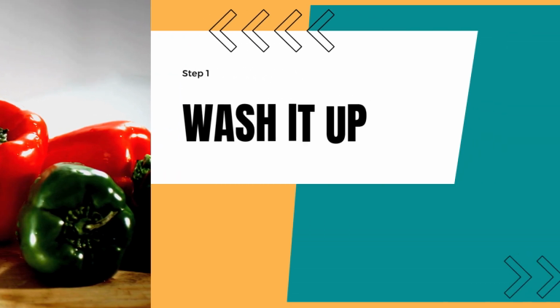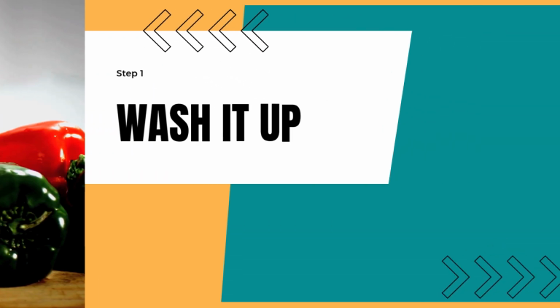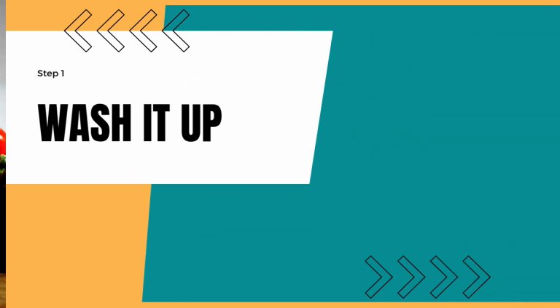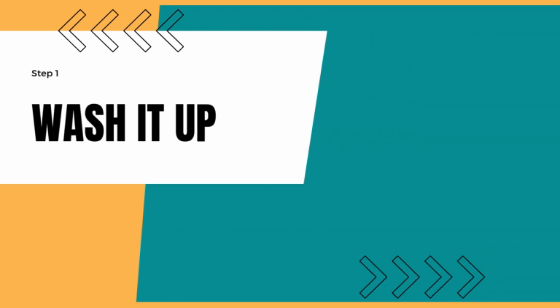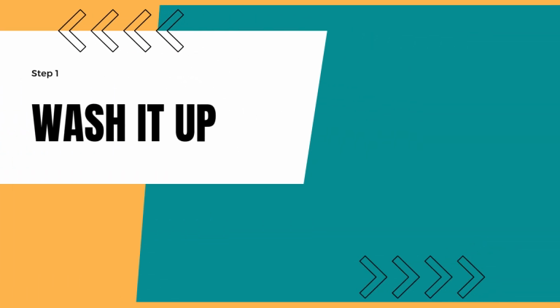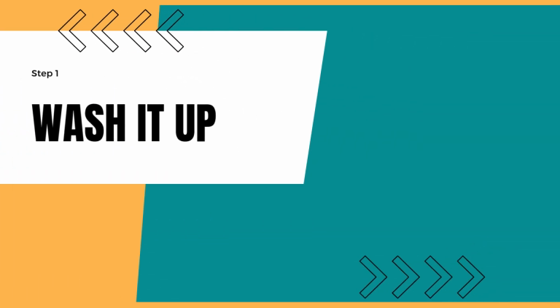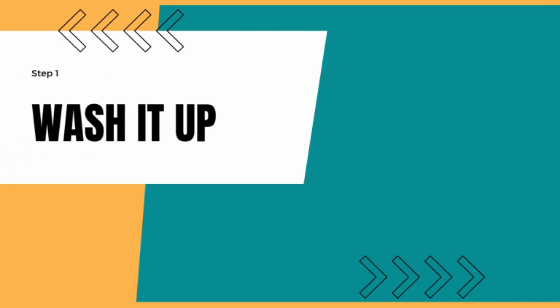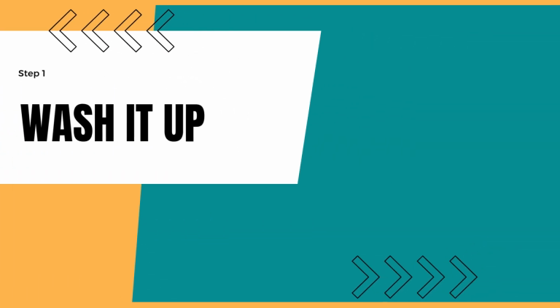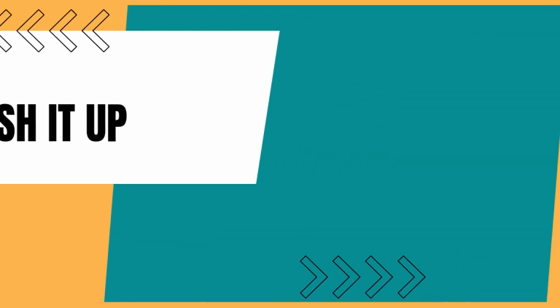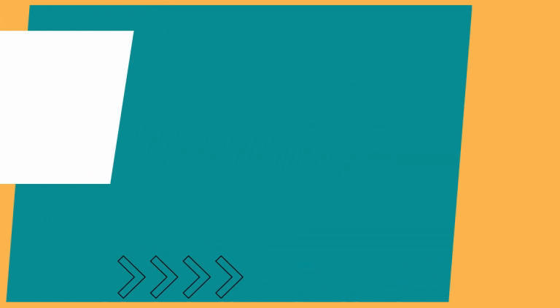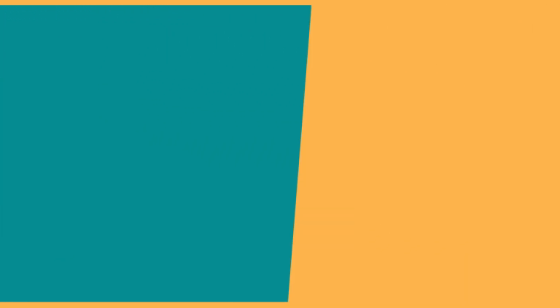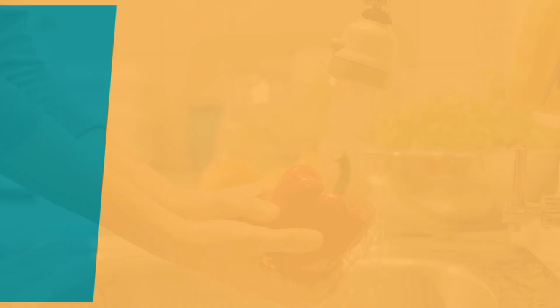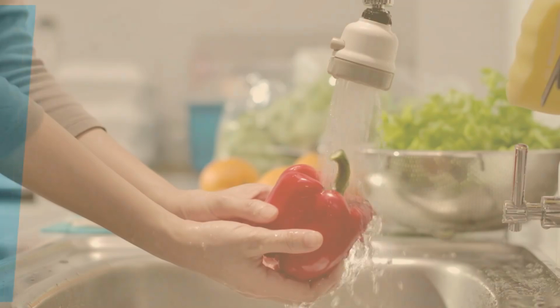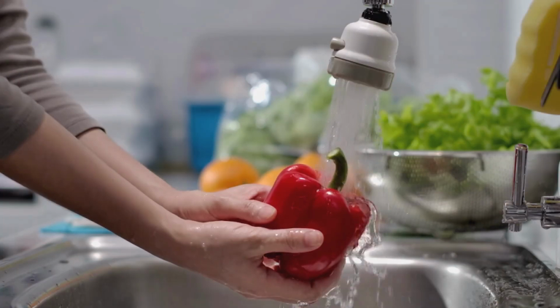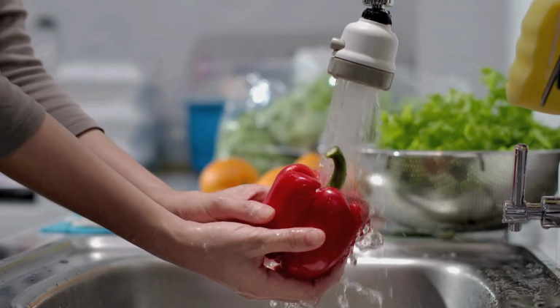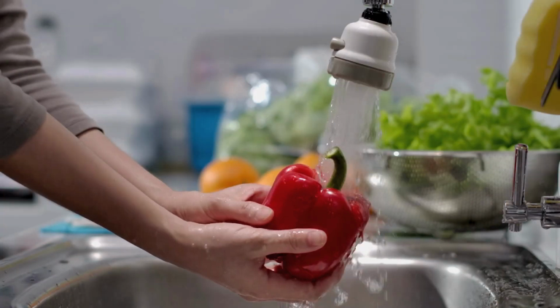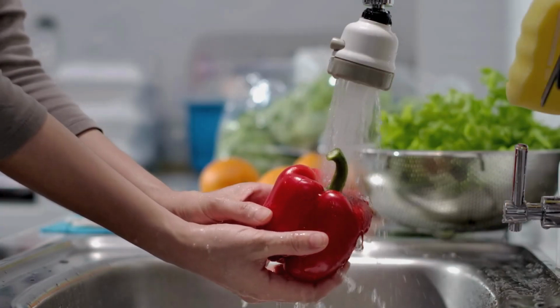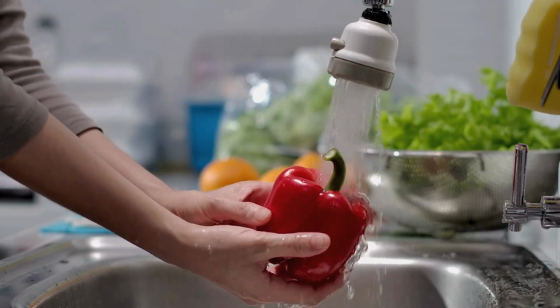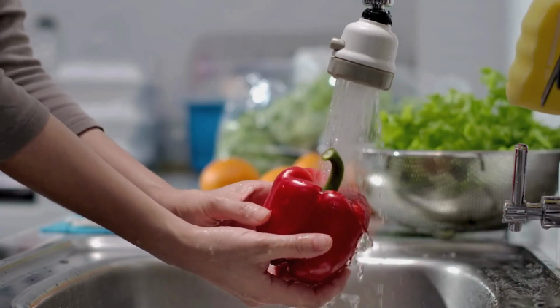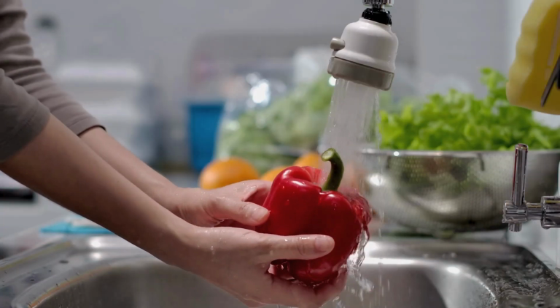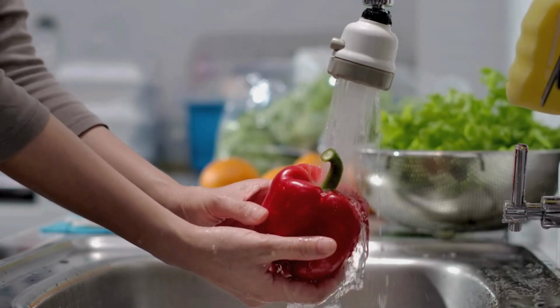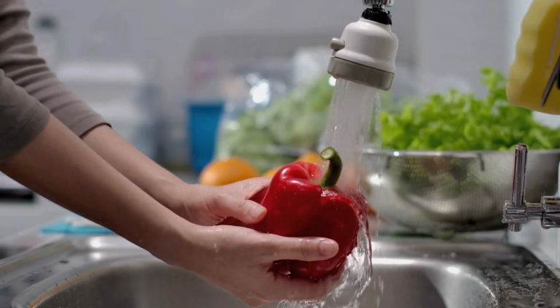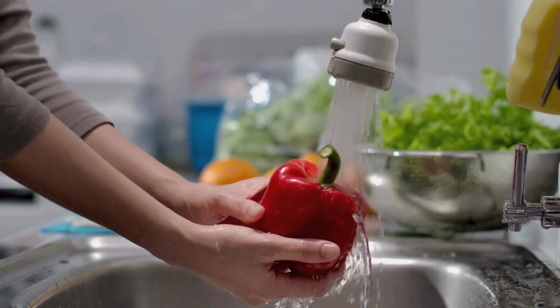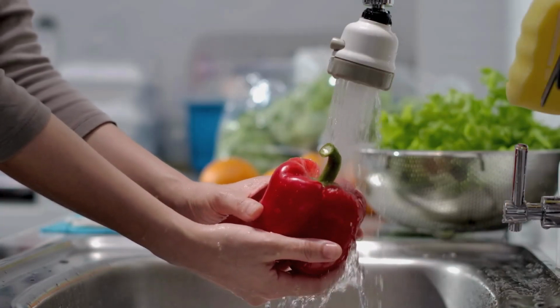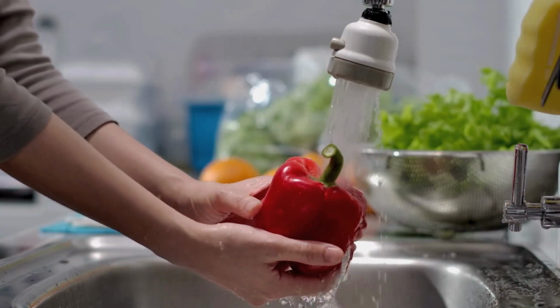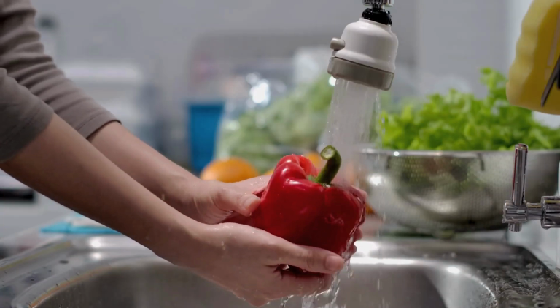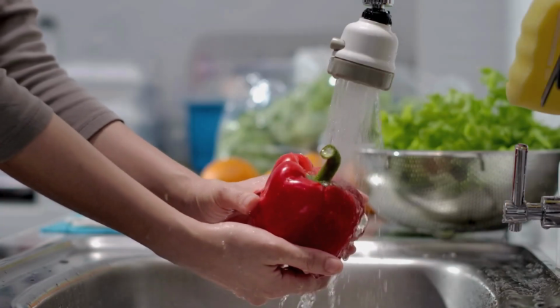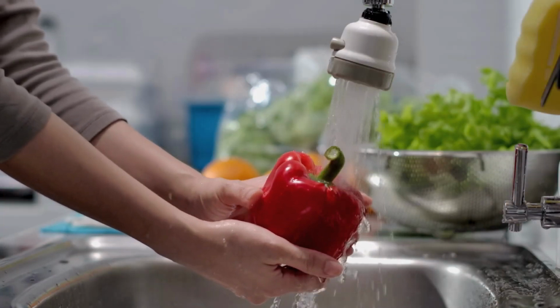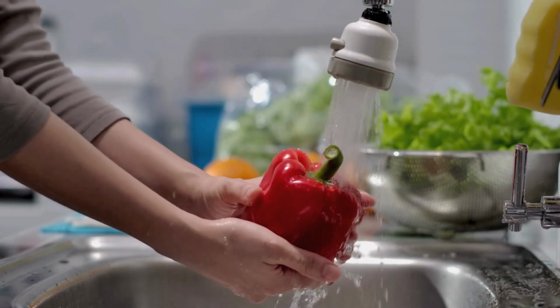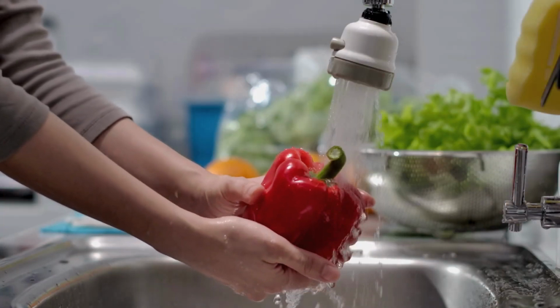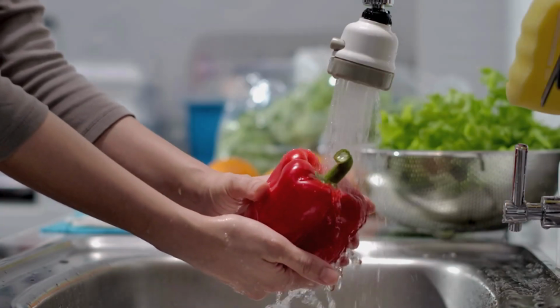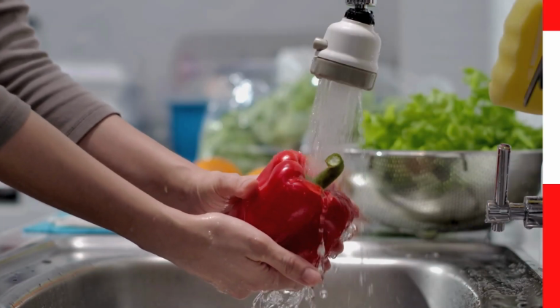Step one: wash them up. First things first — give your peppers a good rinse under running water.